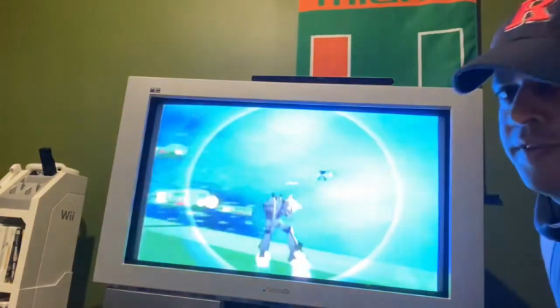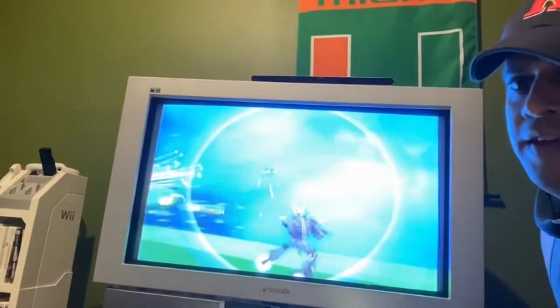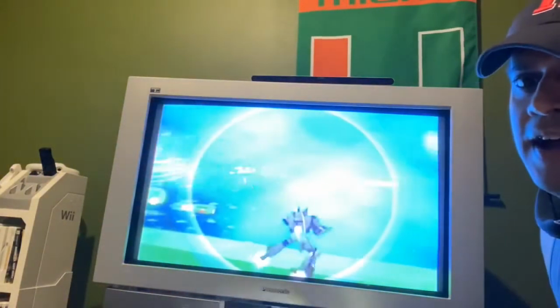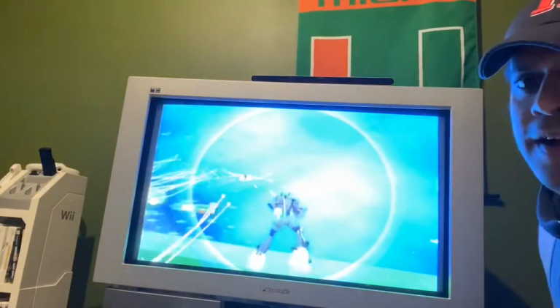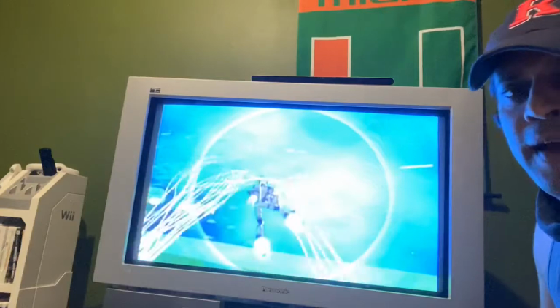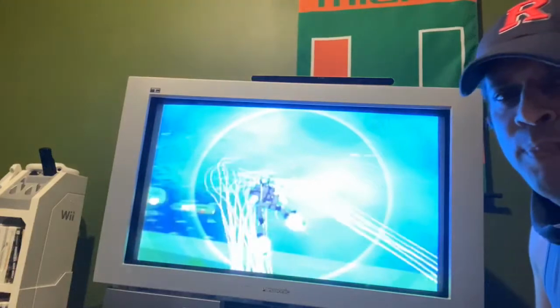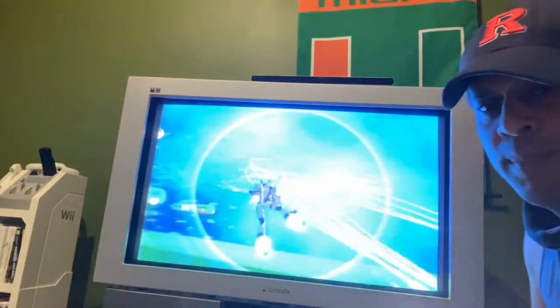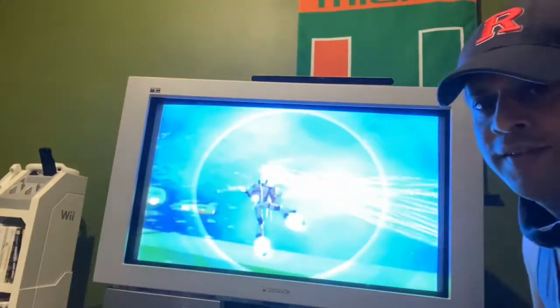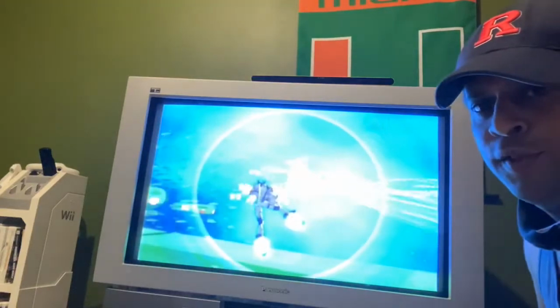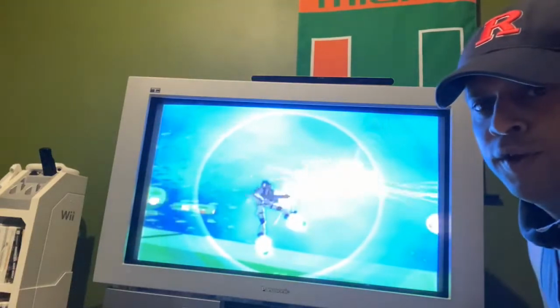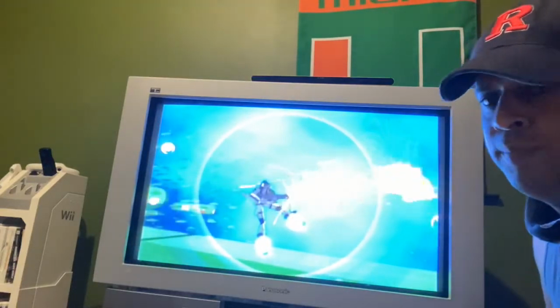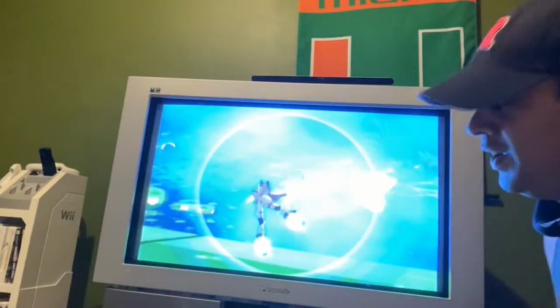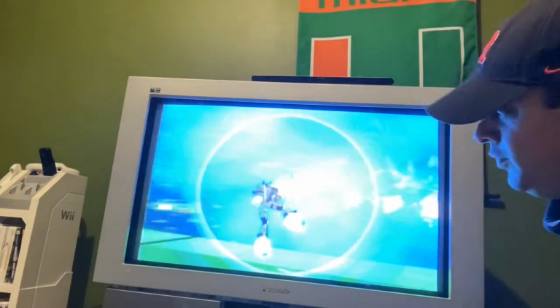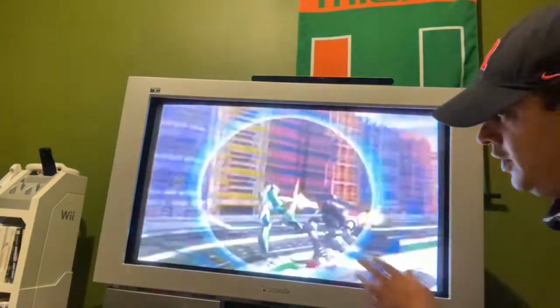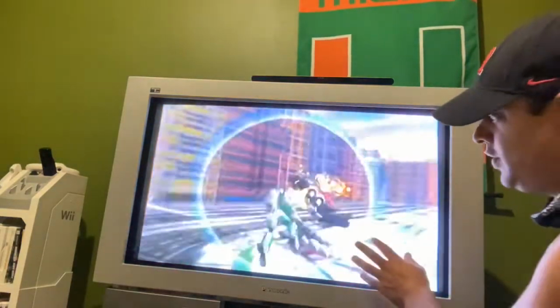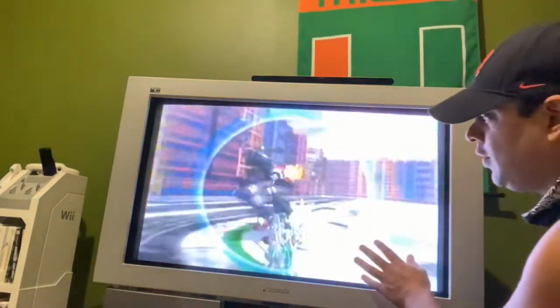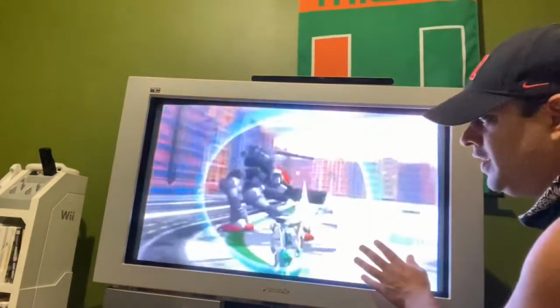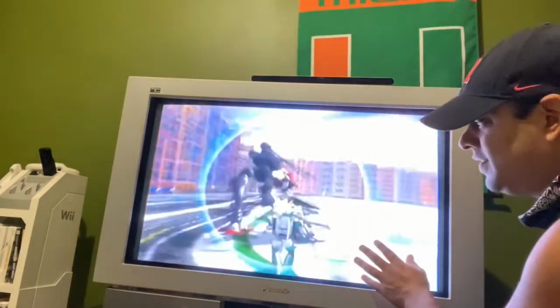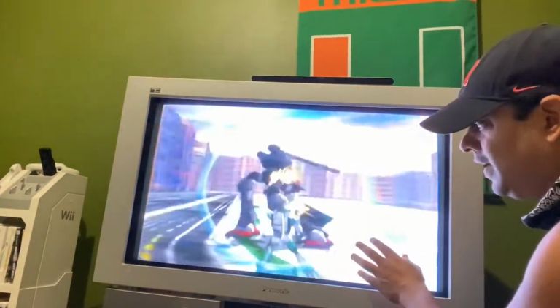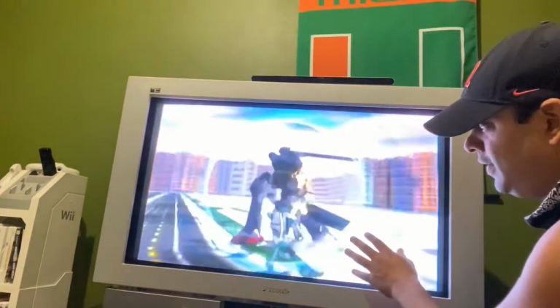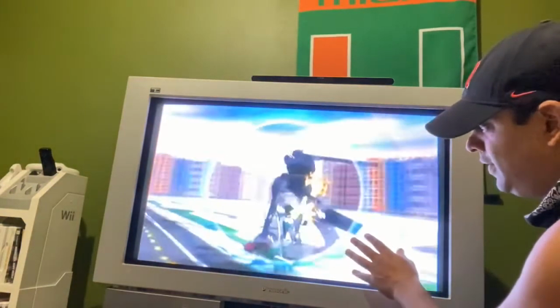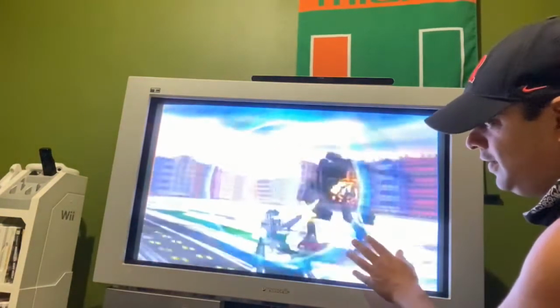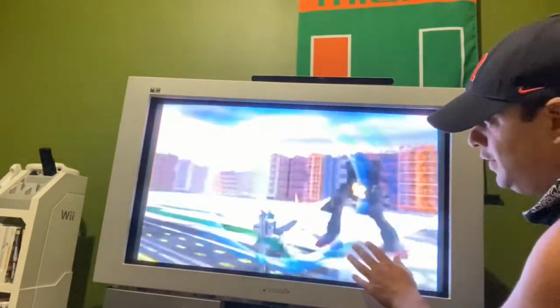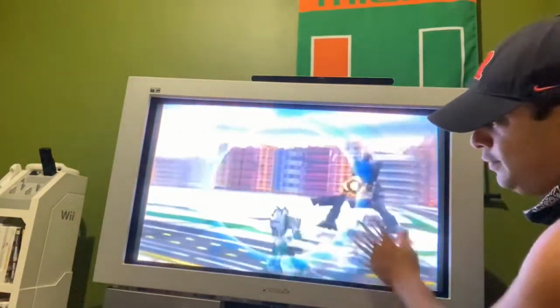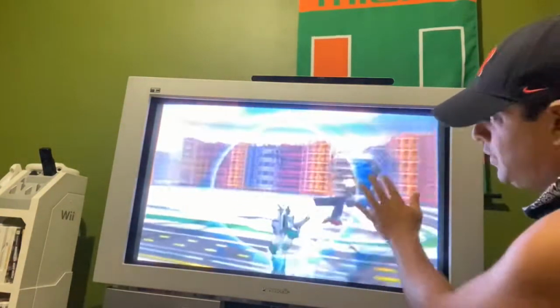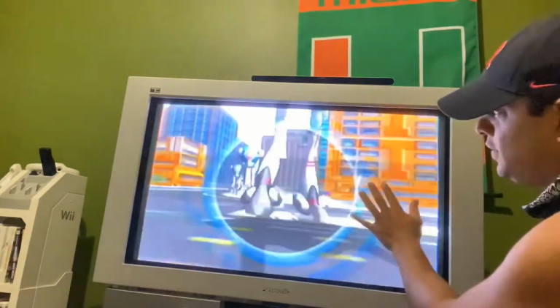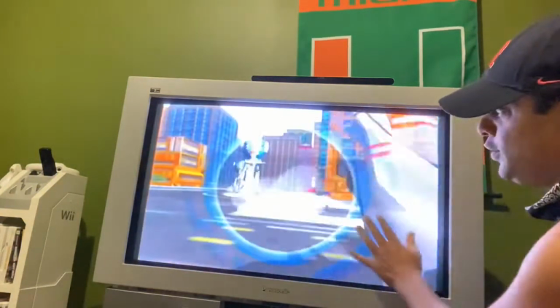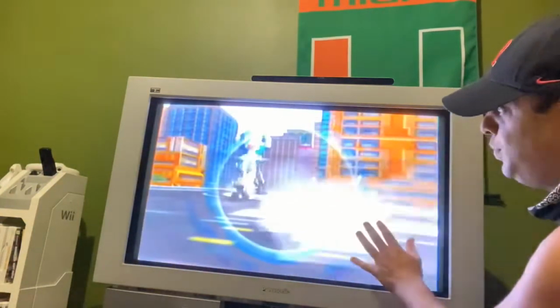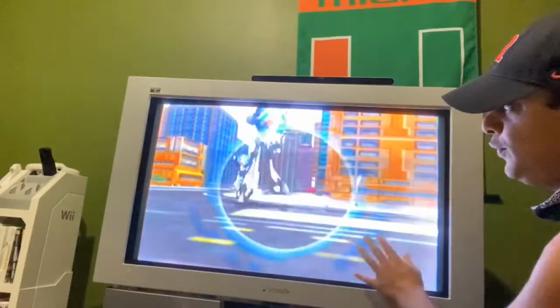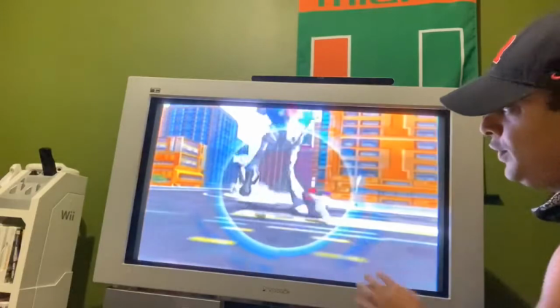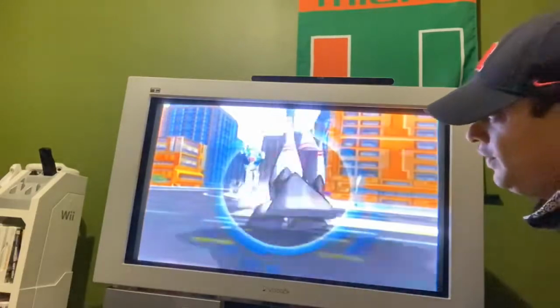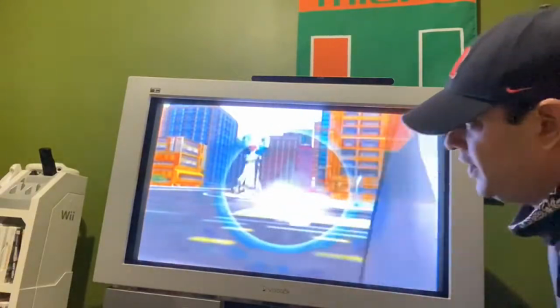It probably doesn't look good on camera, but the CRT set — this is such a beautiful TV set.